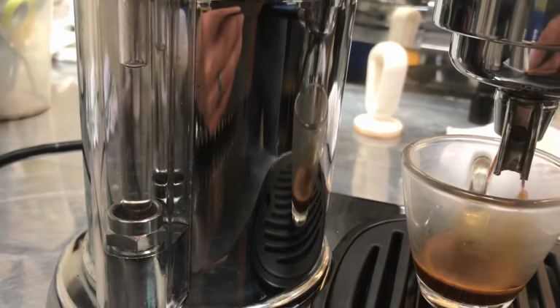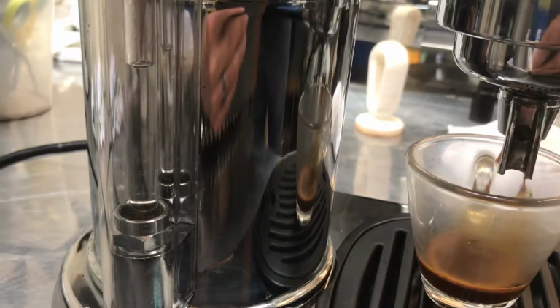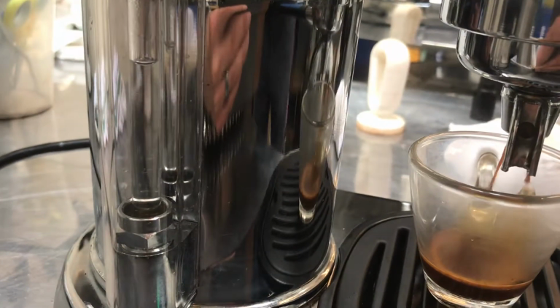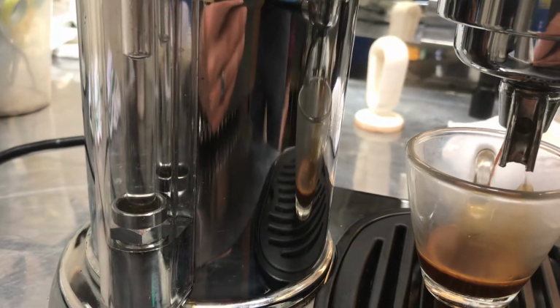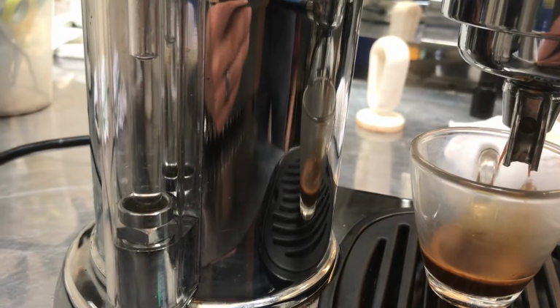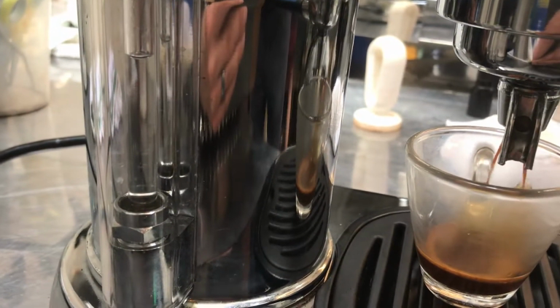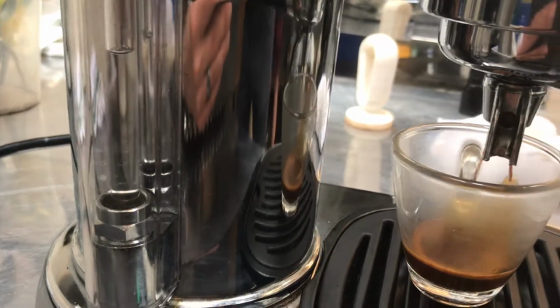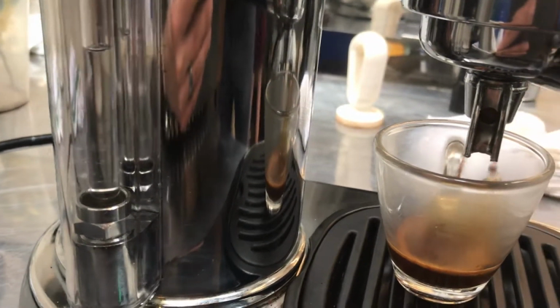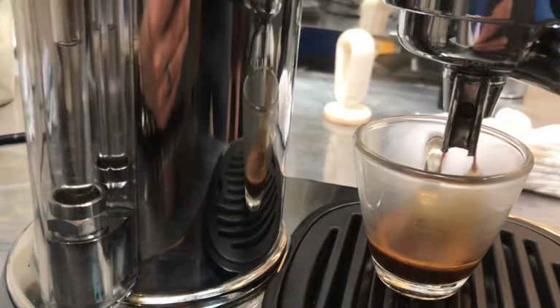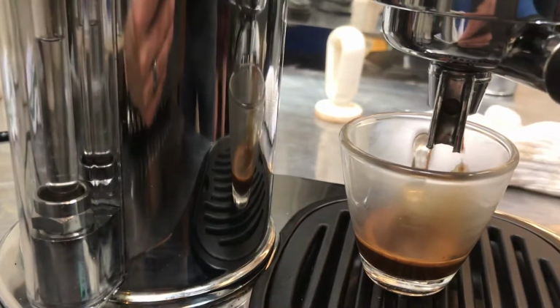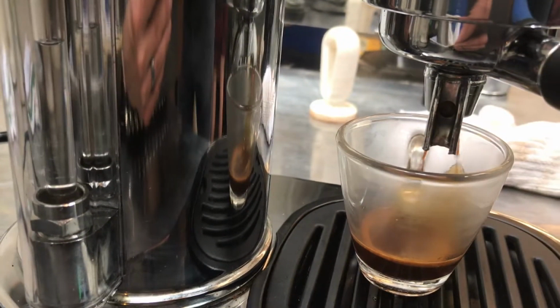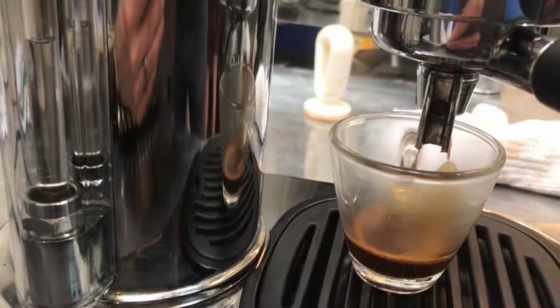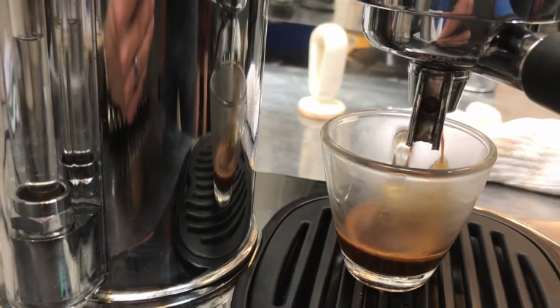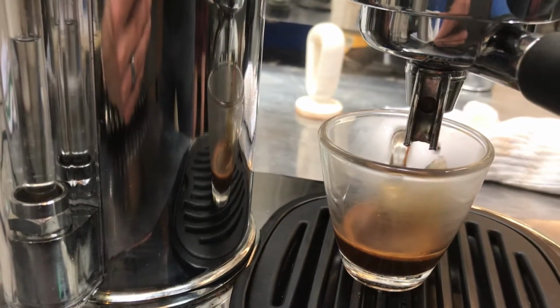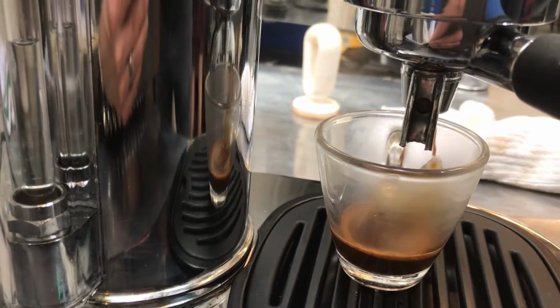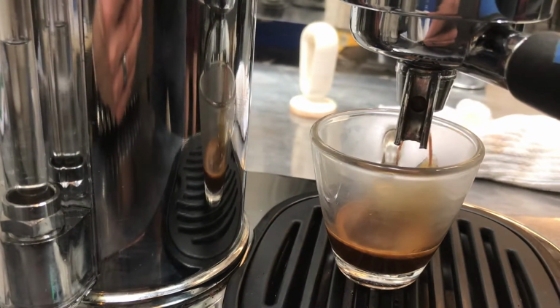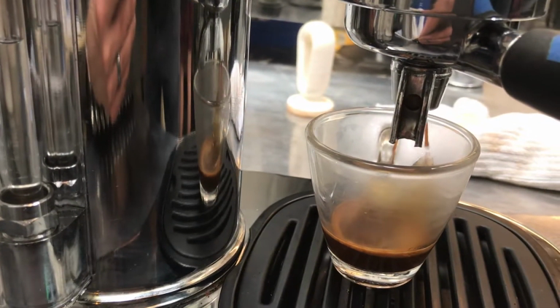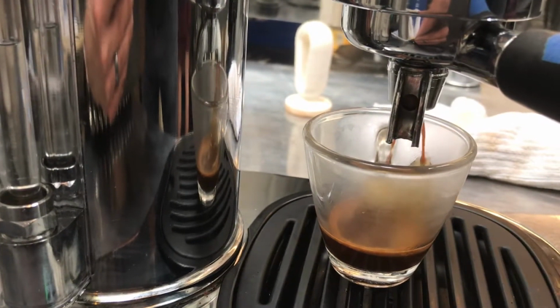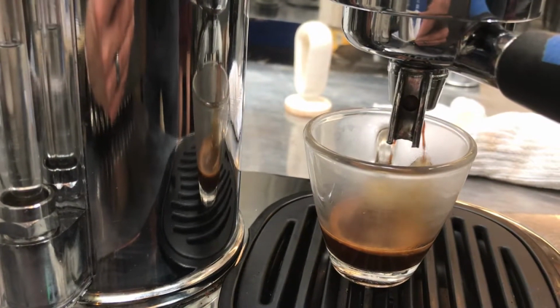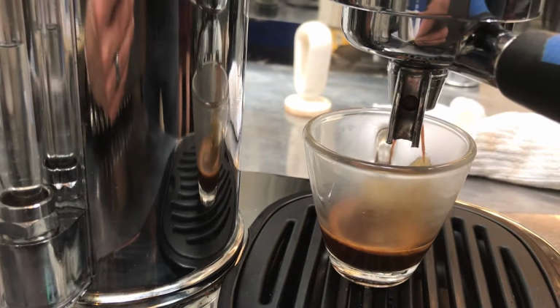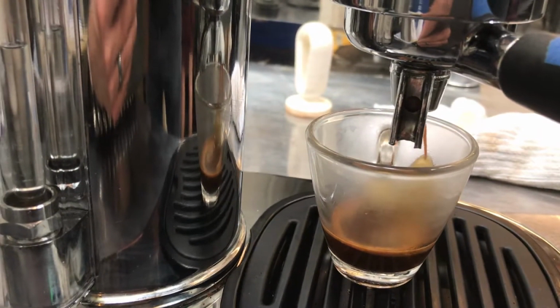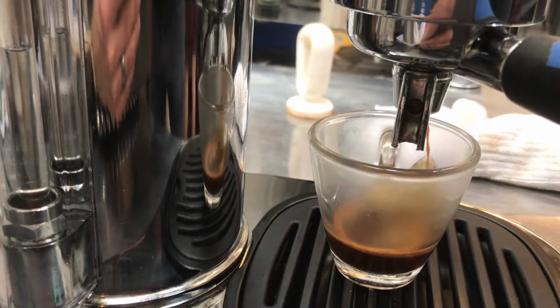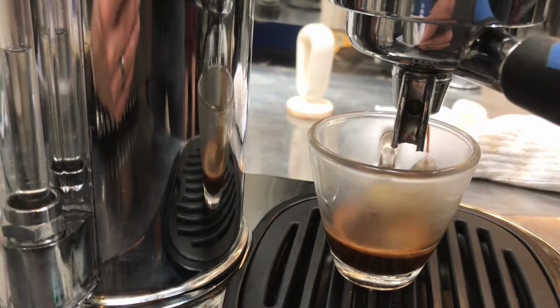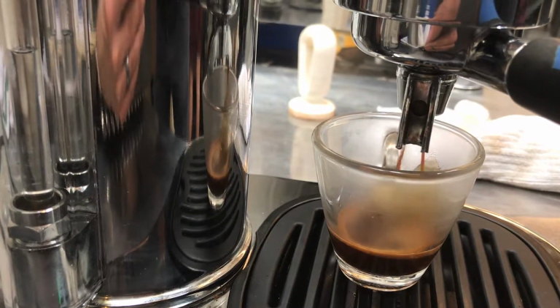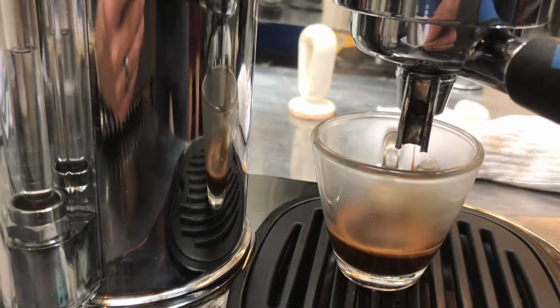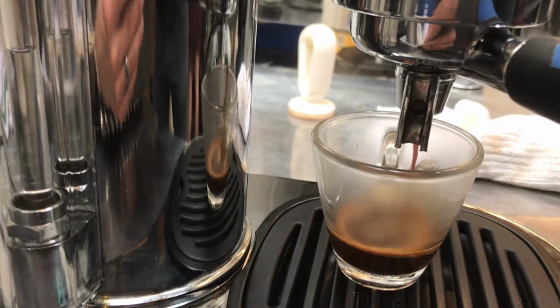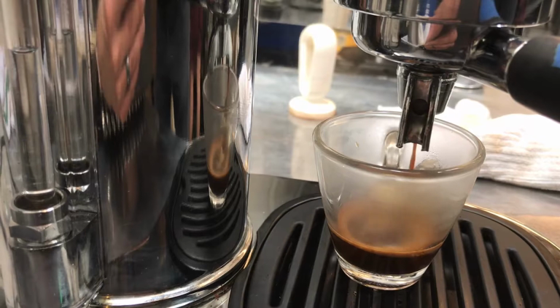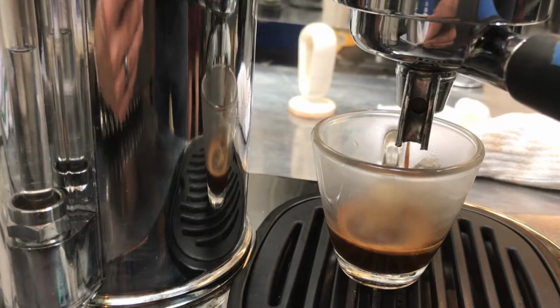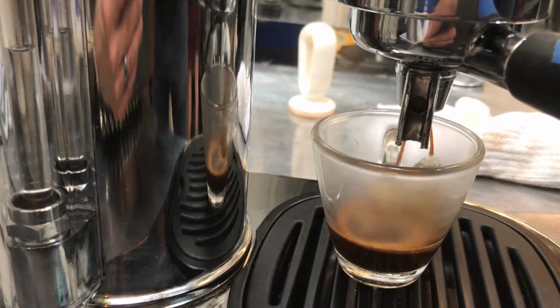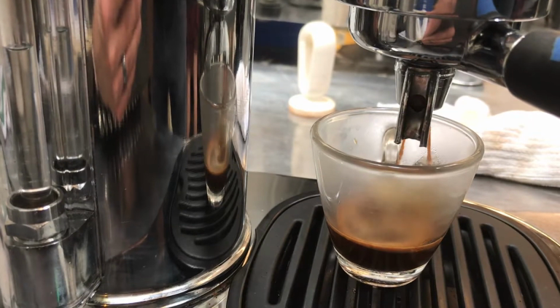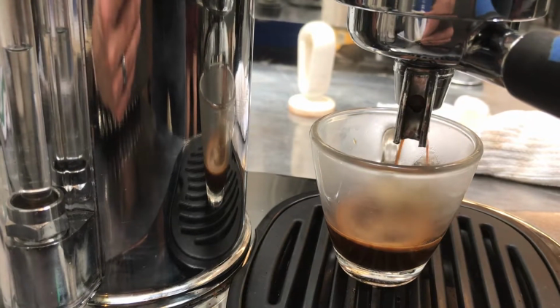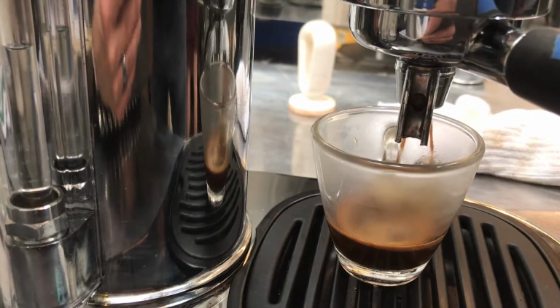I've got the grind just a little bit too fine on this one, and it was too coarse on the last one.